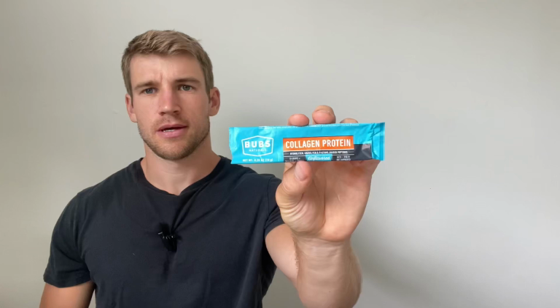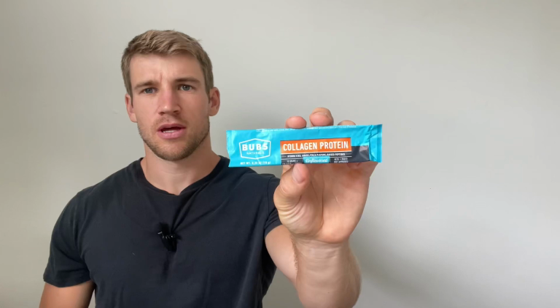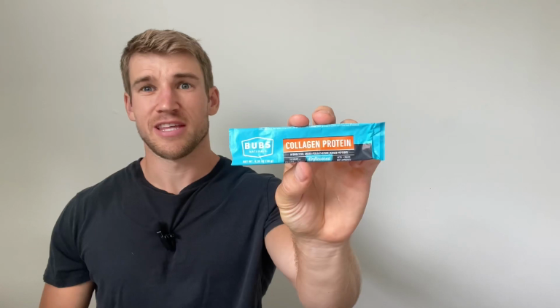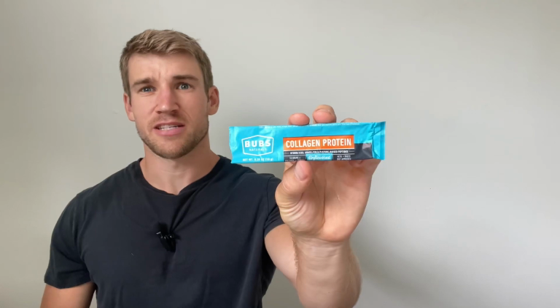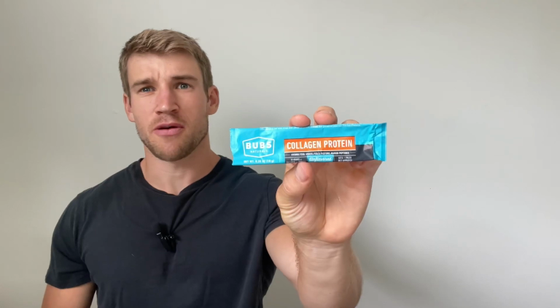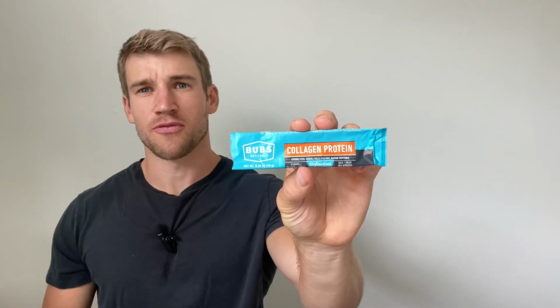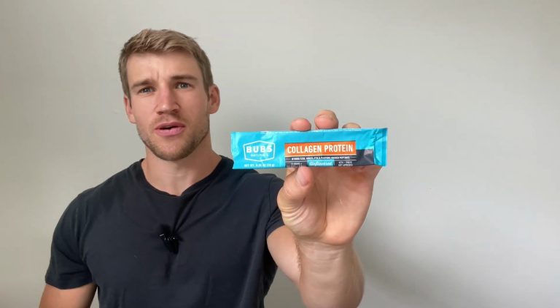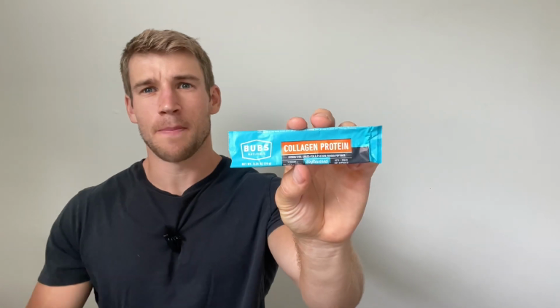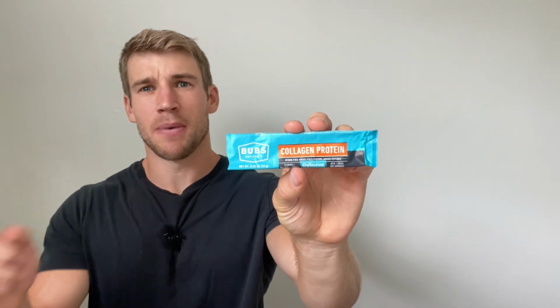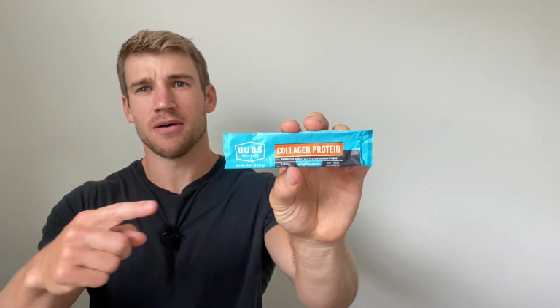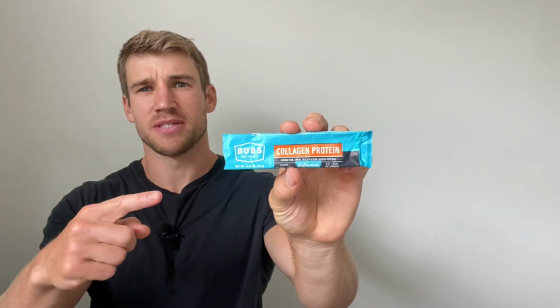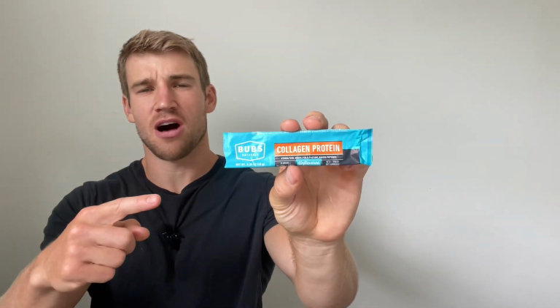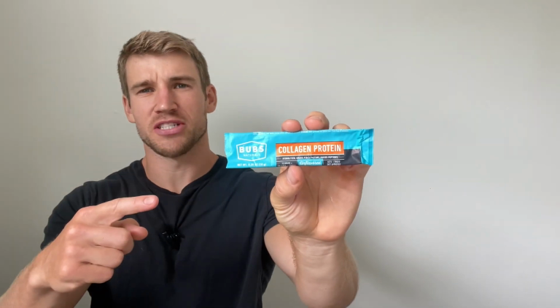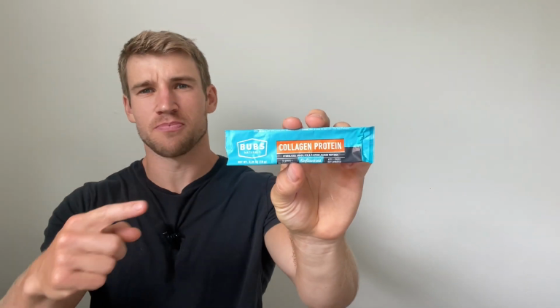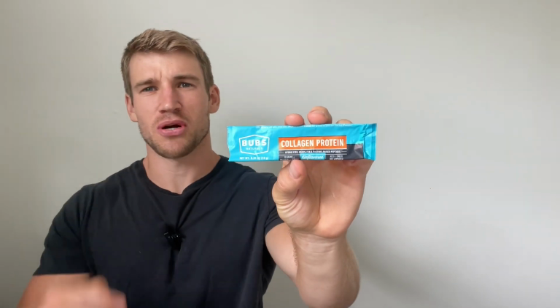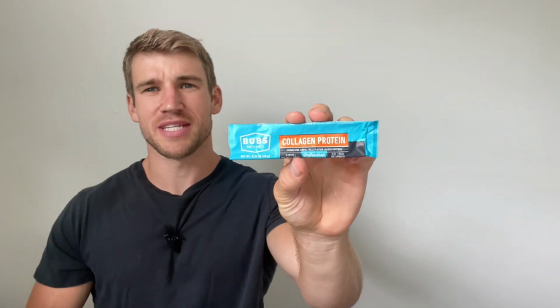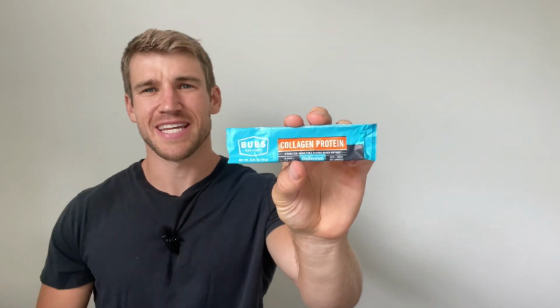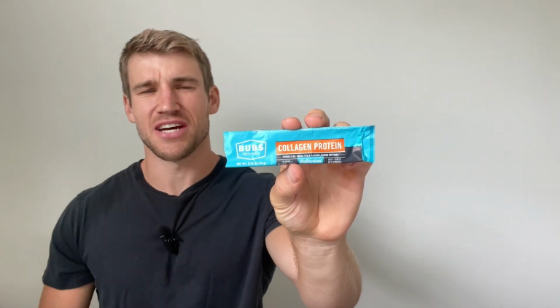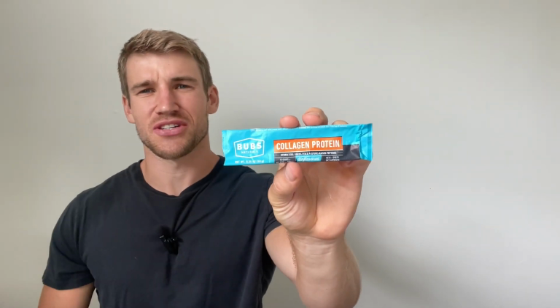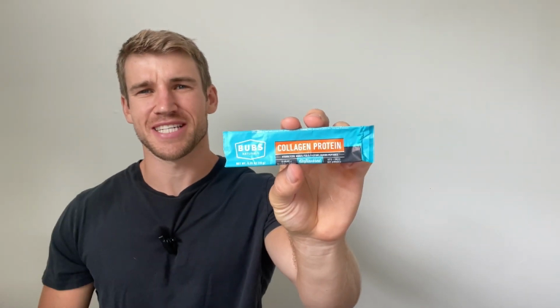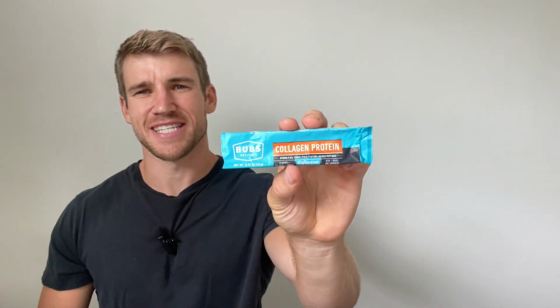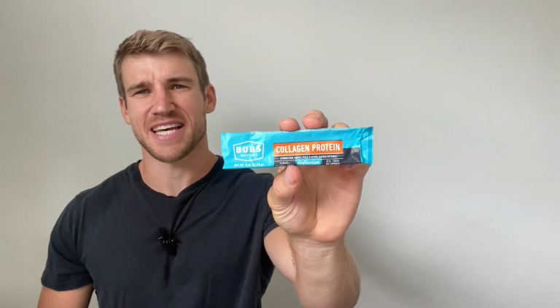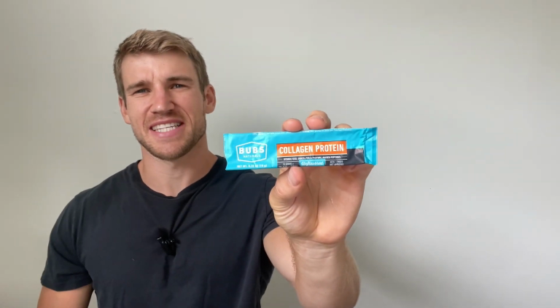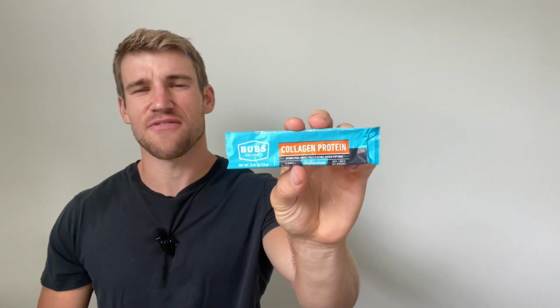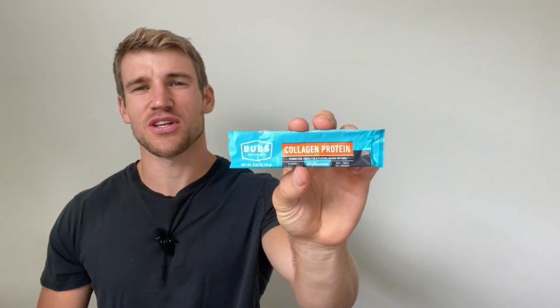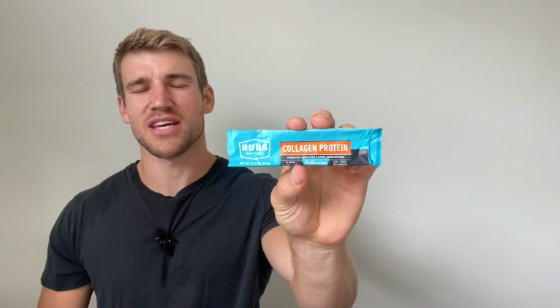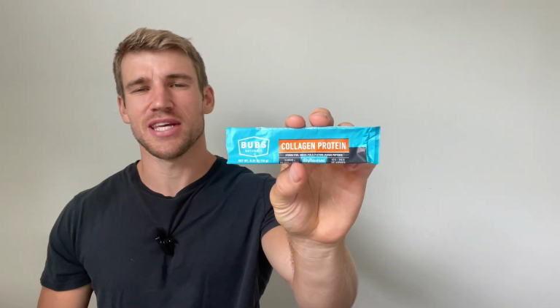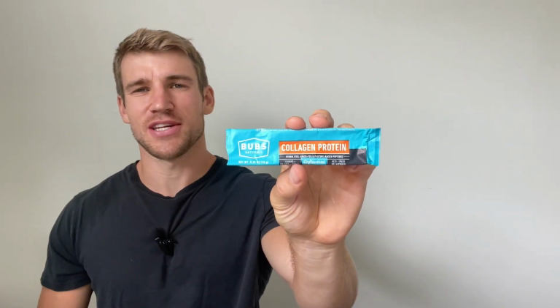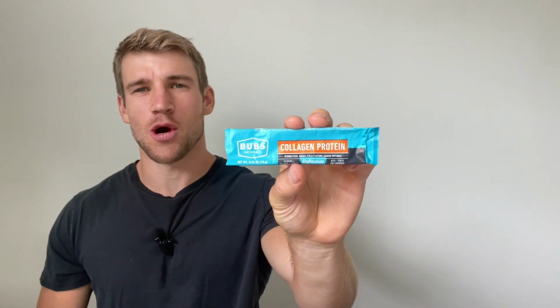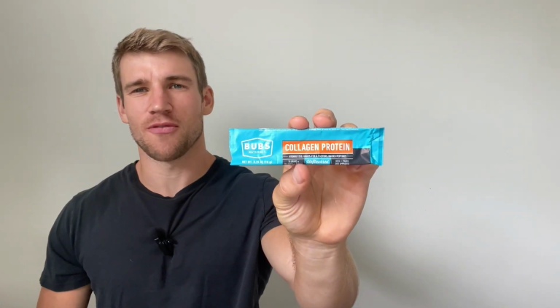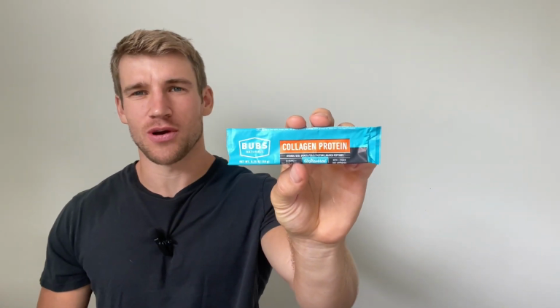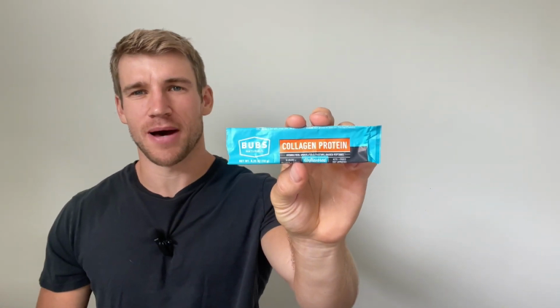This is my review of Bubz Collagen Protein in under 60 seconds — everything you need to know before you buy.